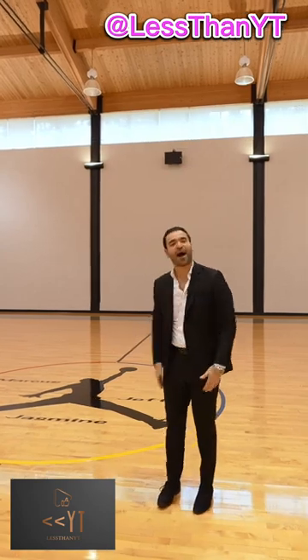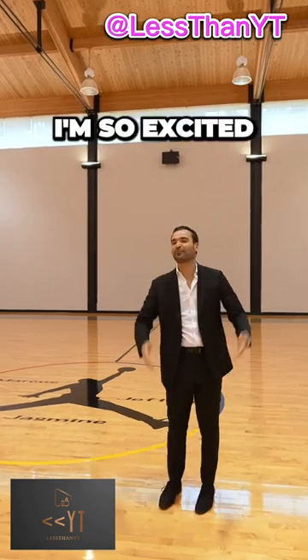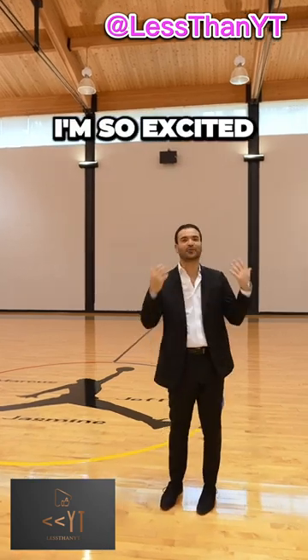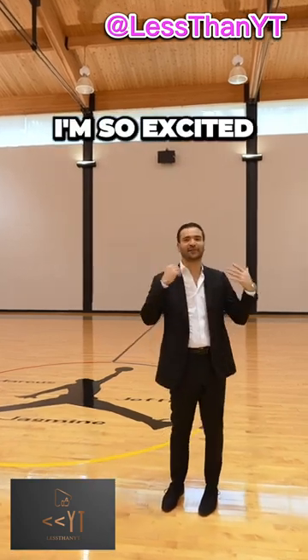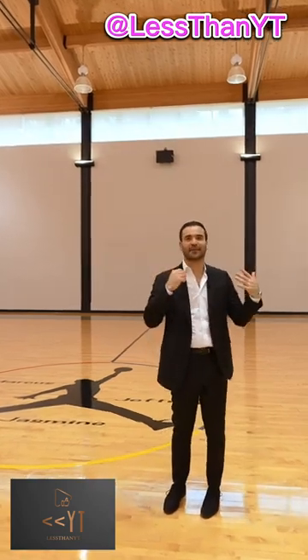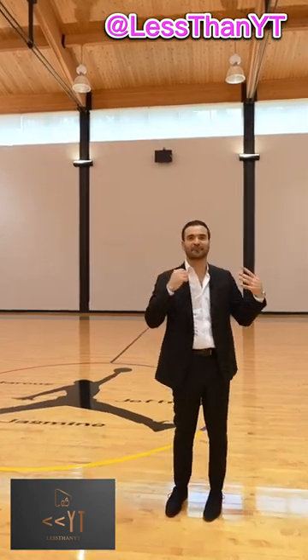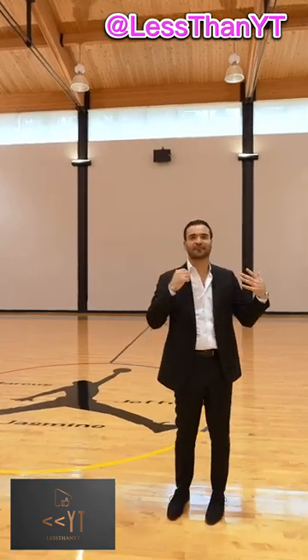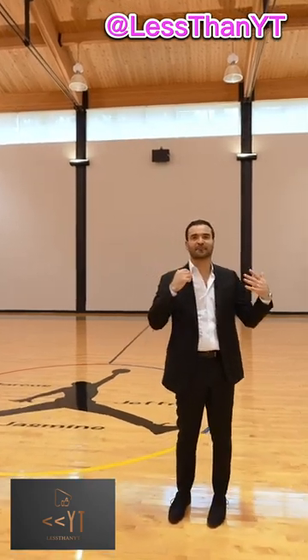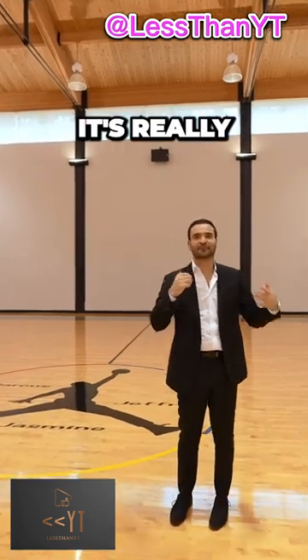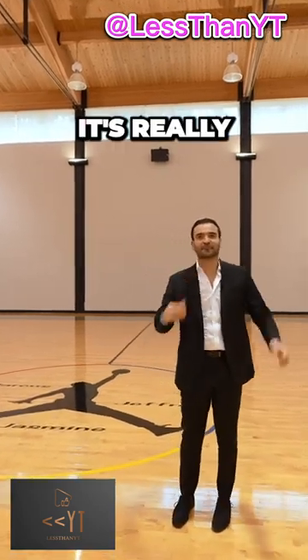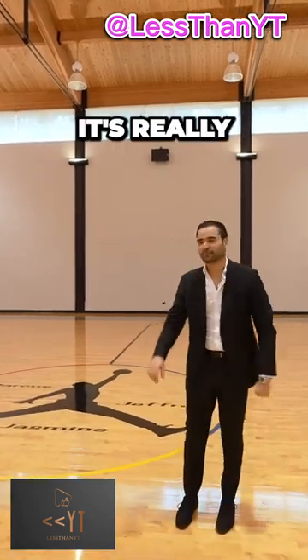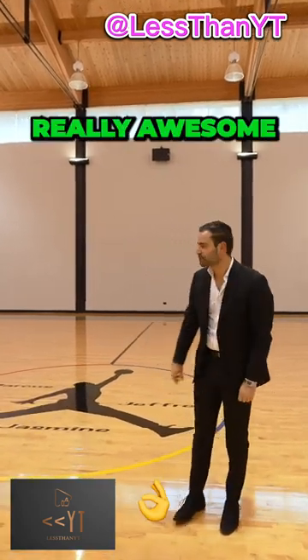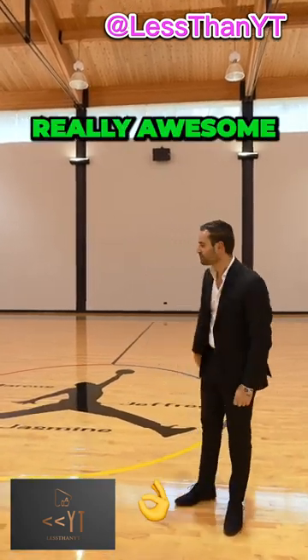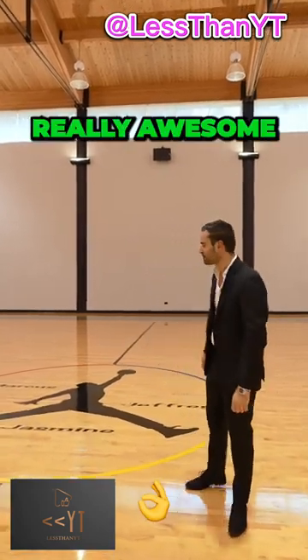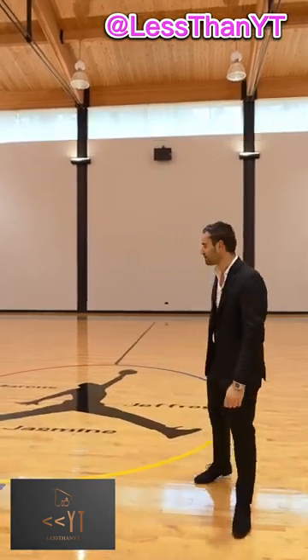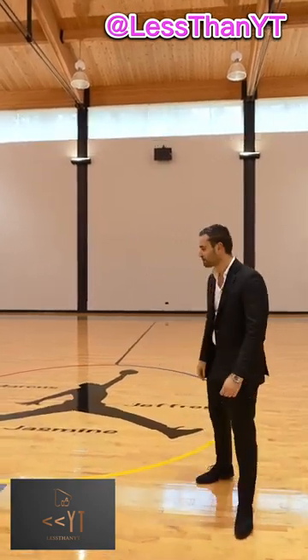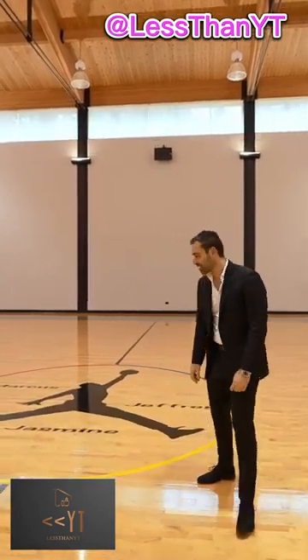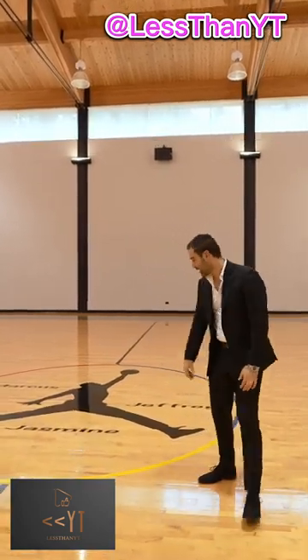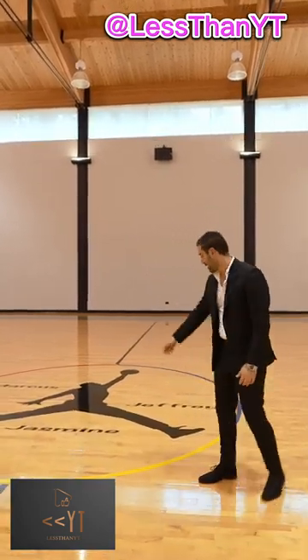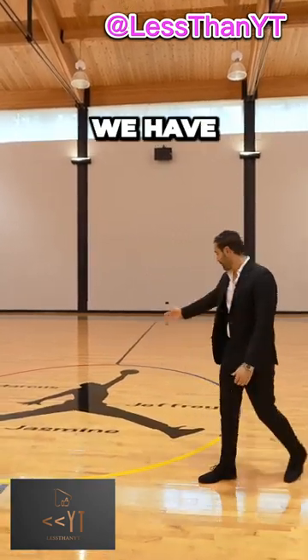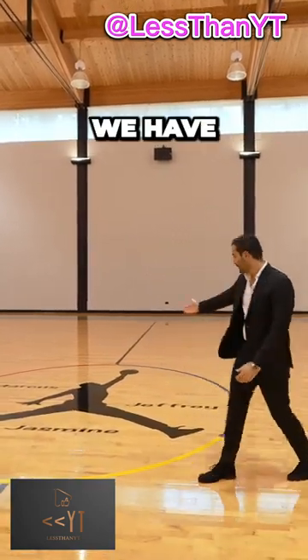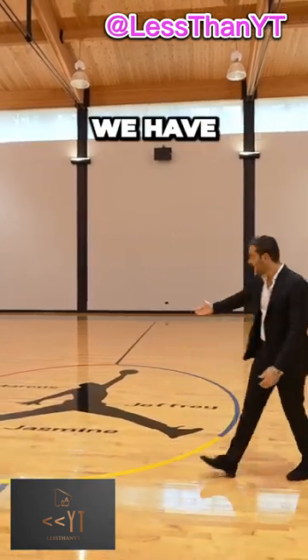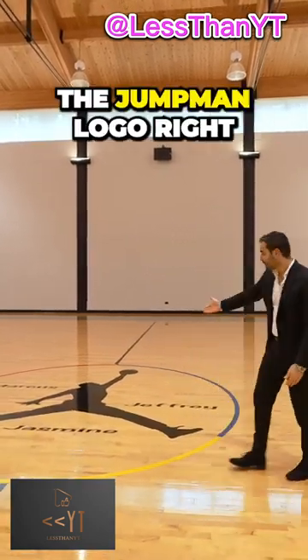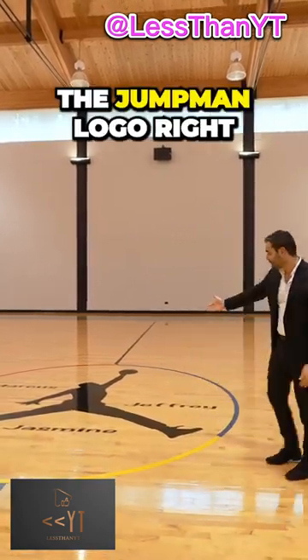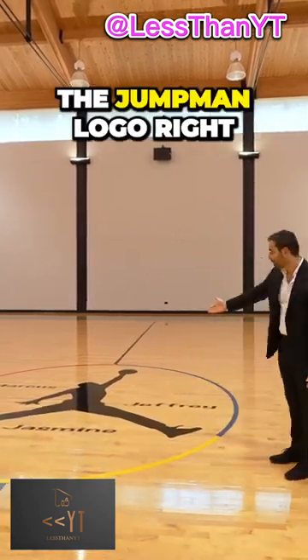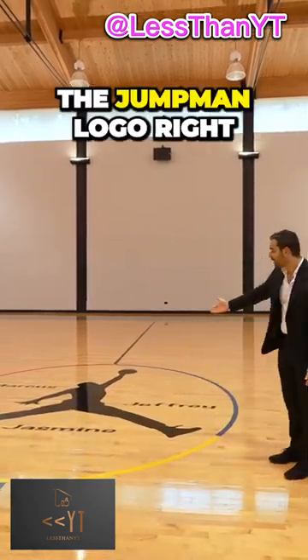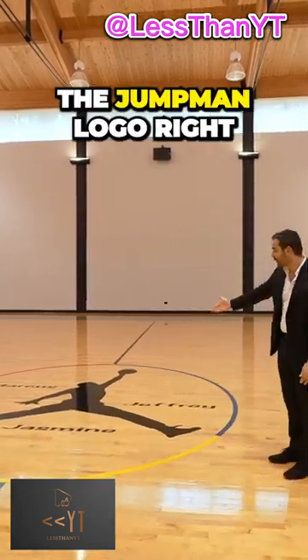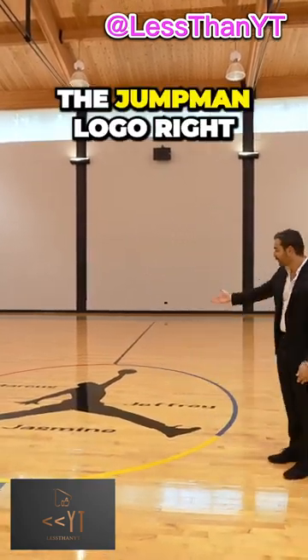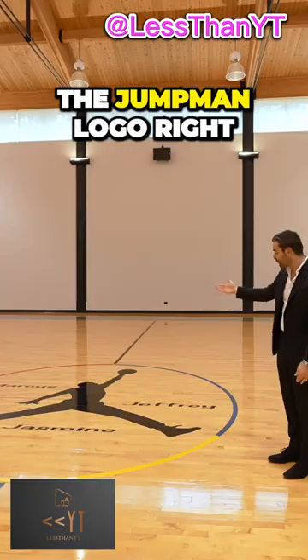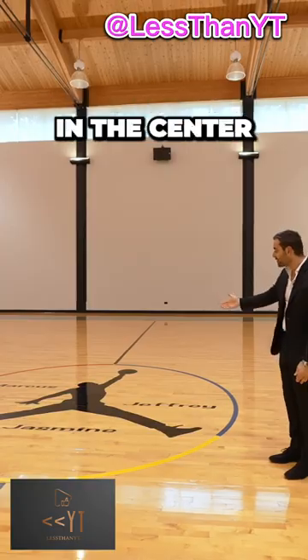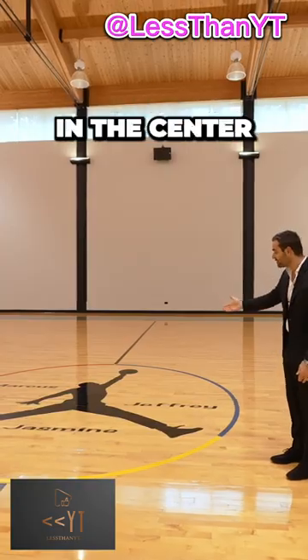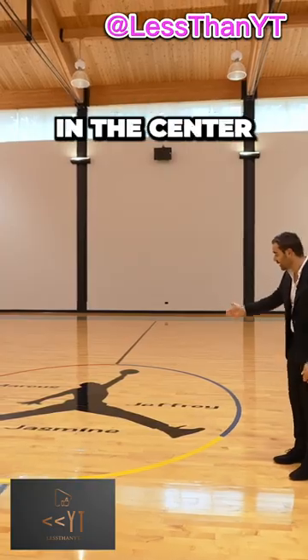I'm so excited. It's really, really awesome. We have the Jumpman logo right in the center.